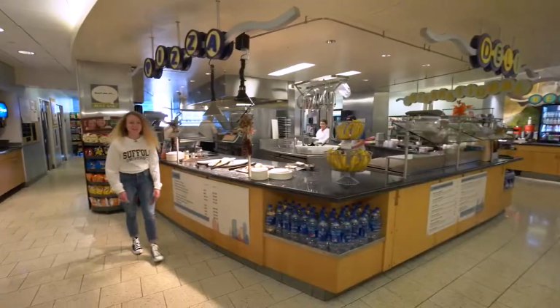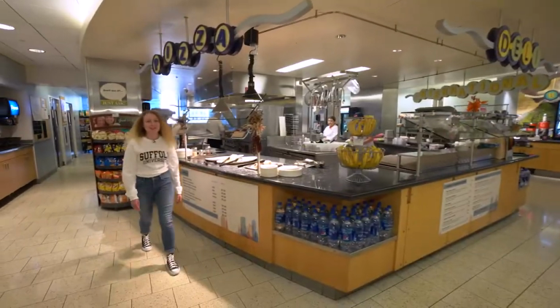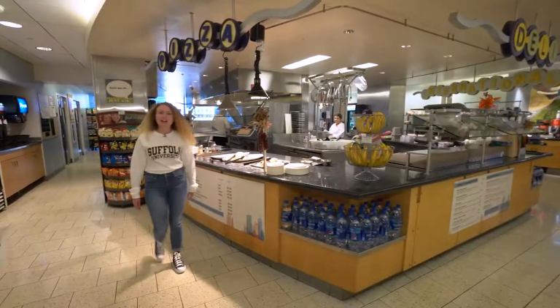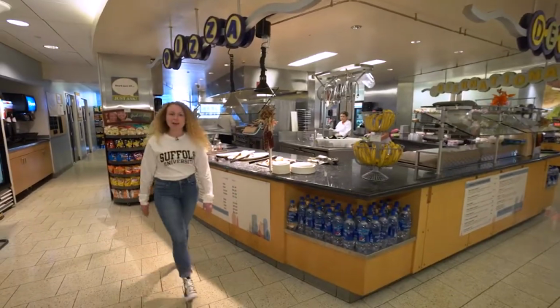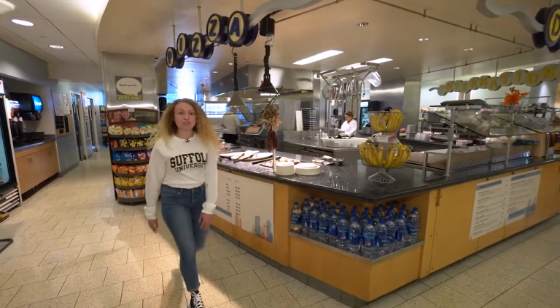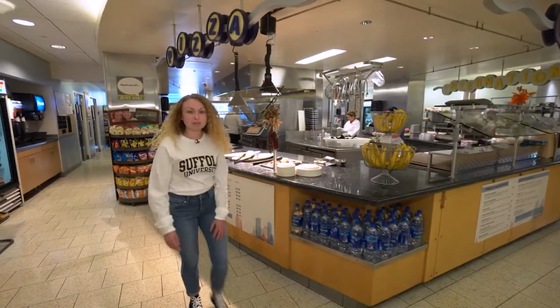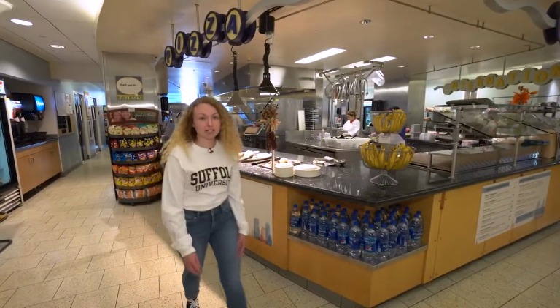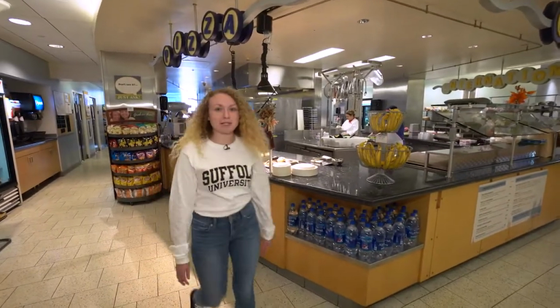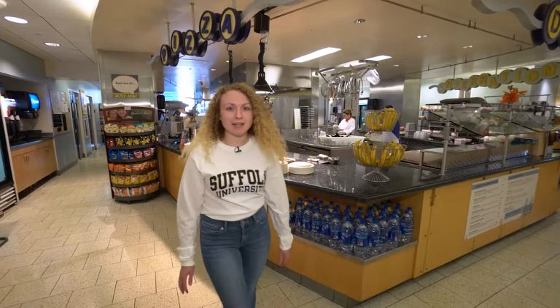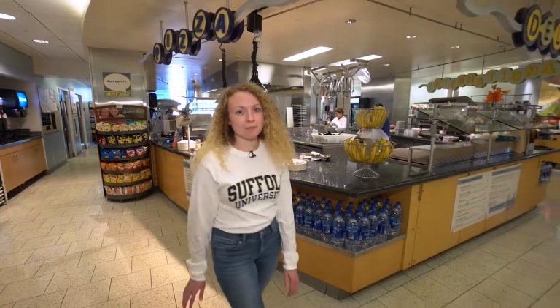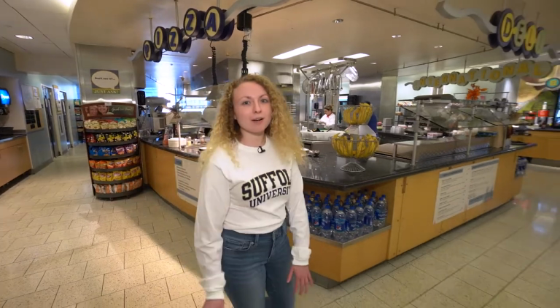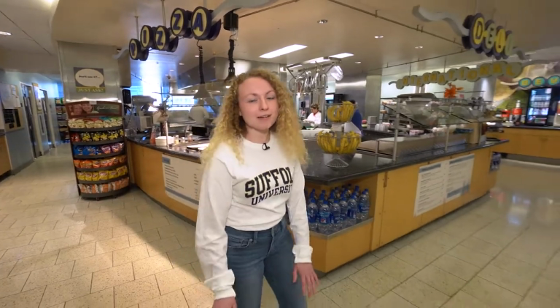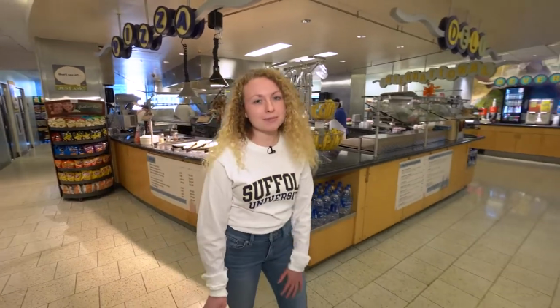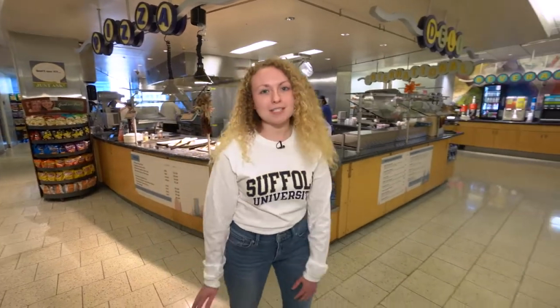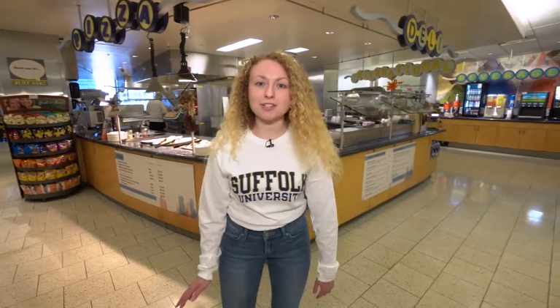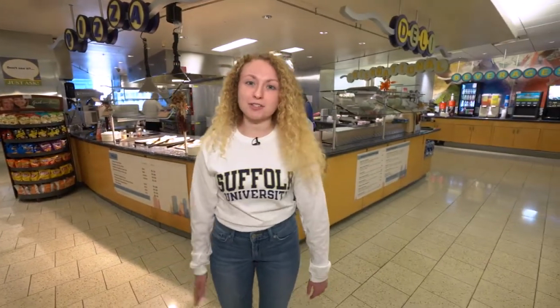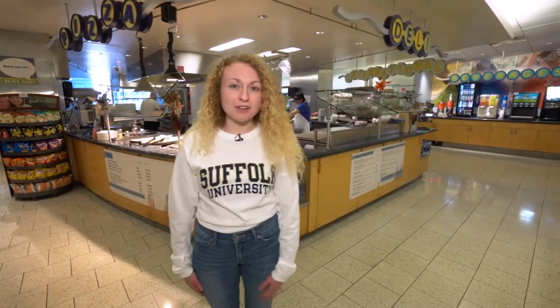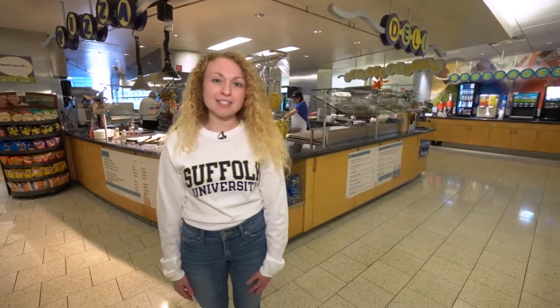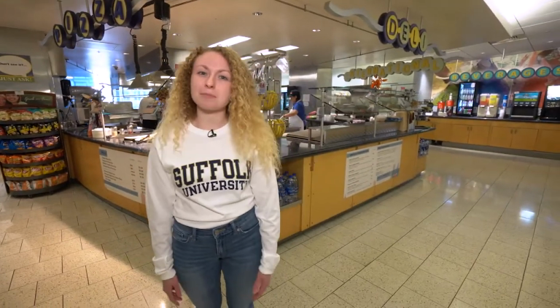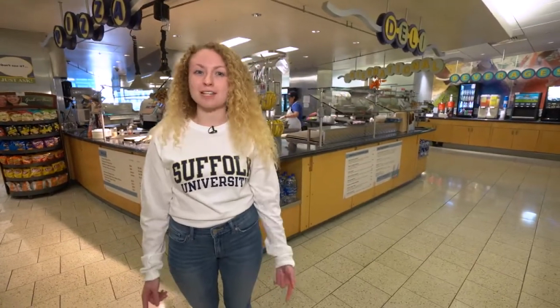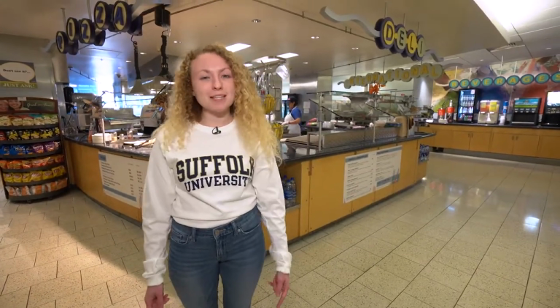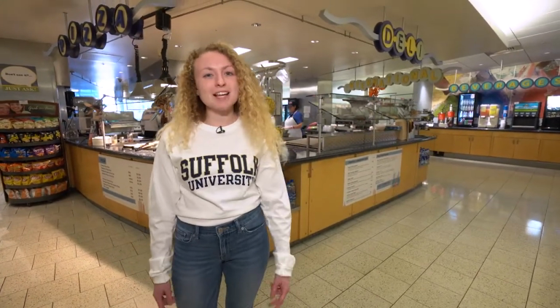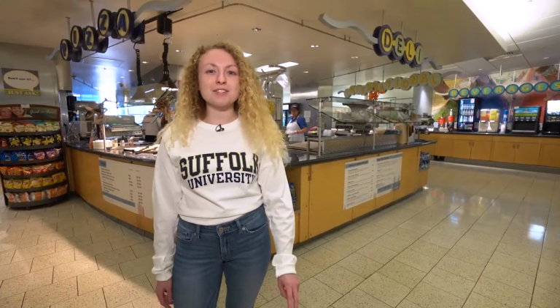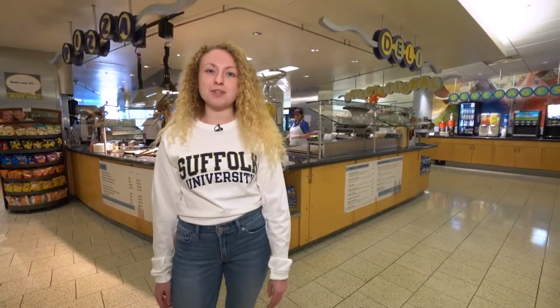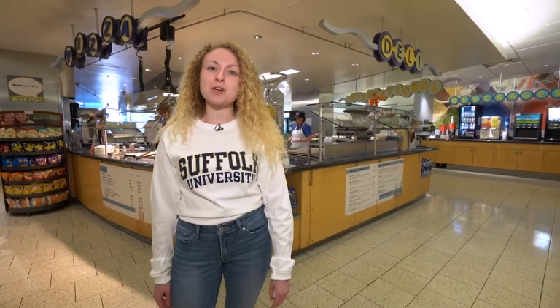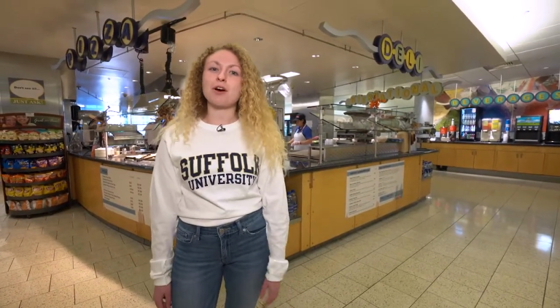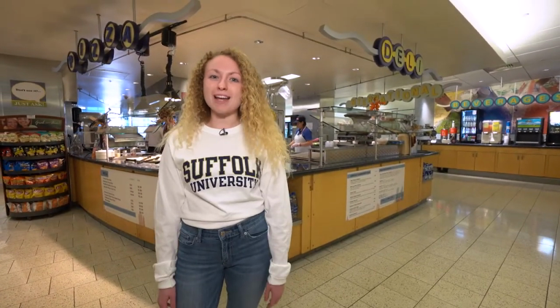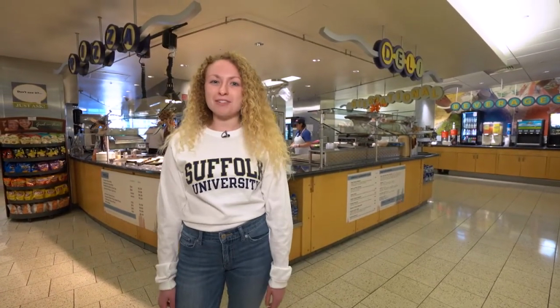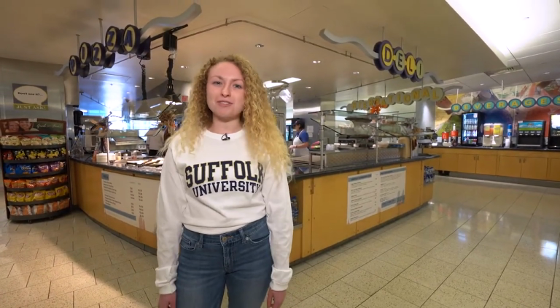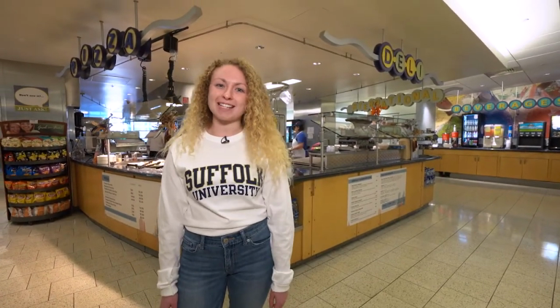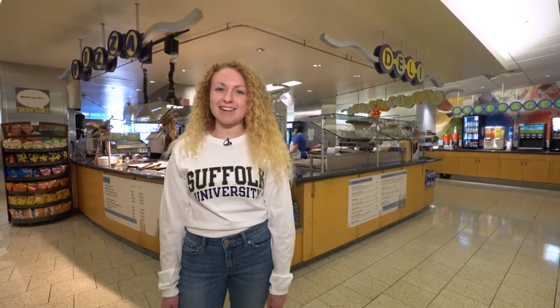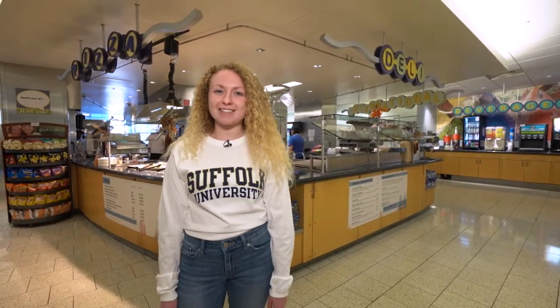The cafe often switches up its menu, but it always keeps in stock students' favorite staples like pizza, soups, or my go-to chicken tenders.